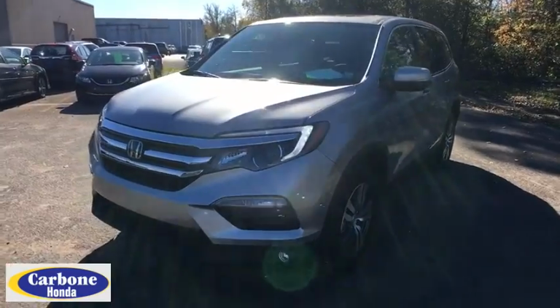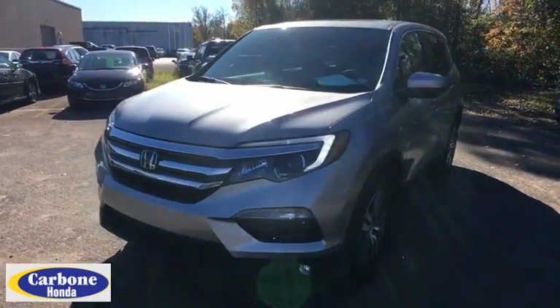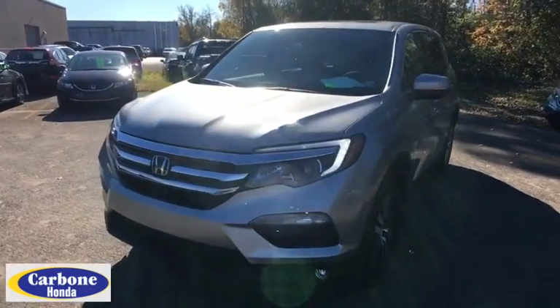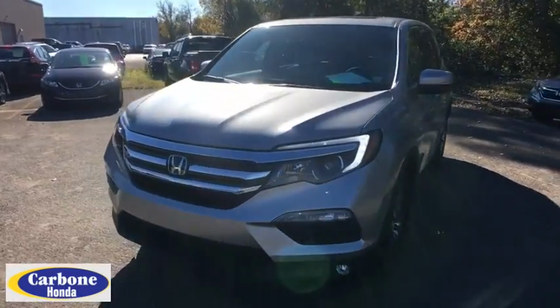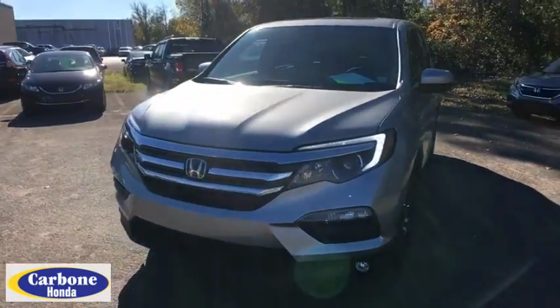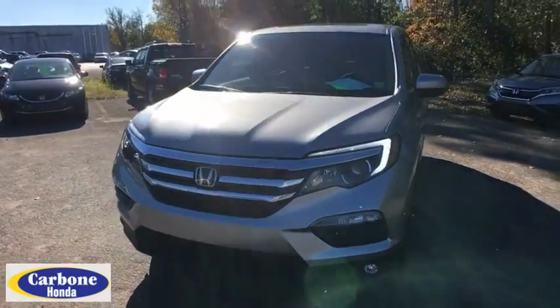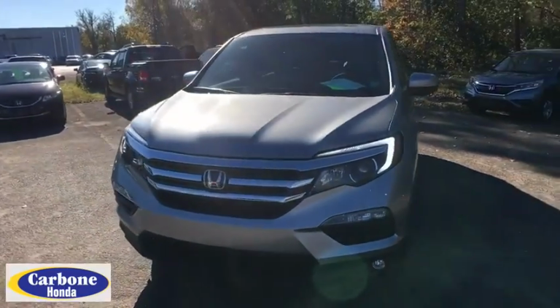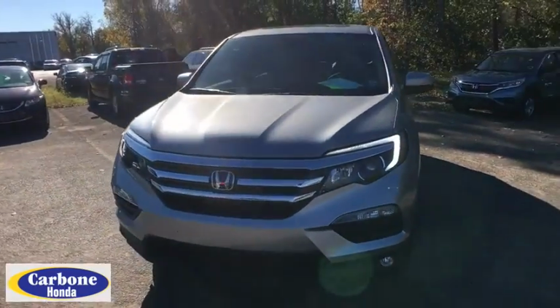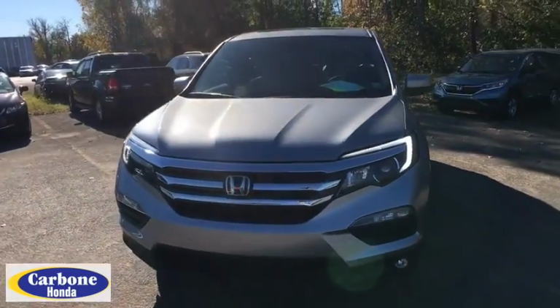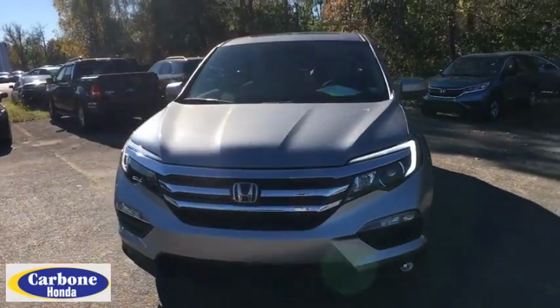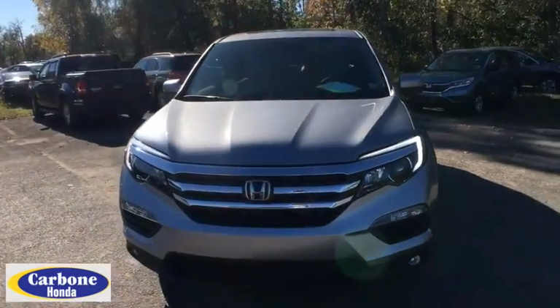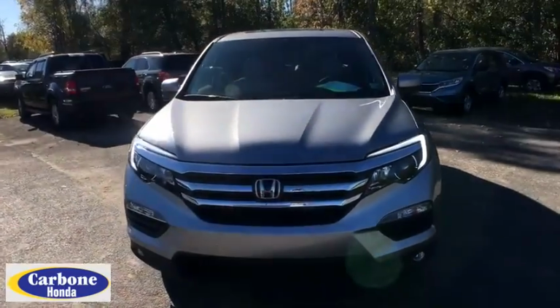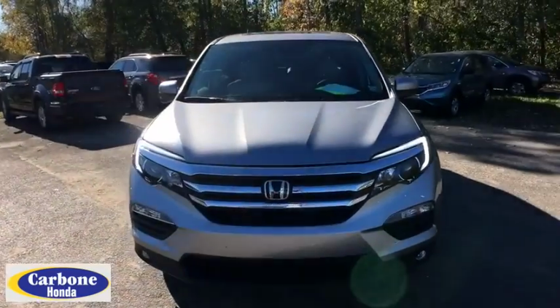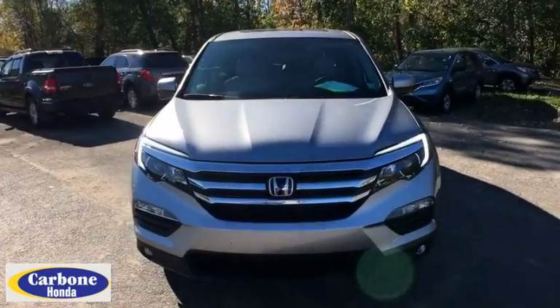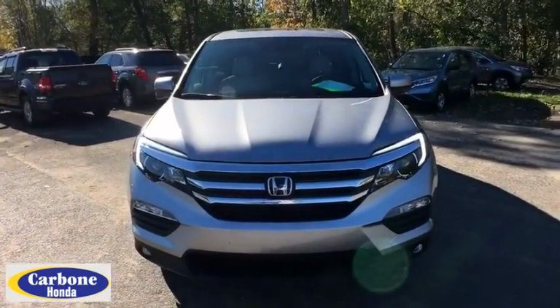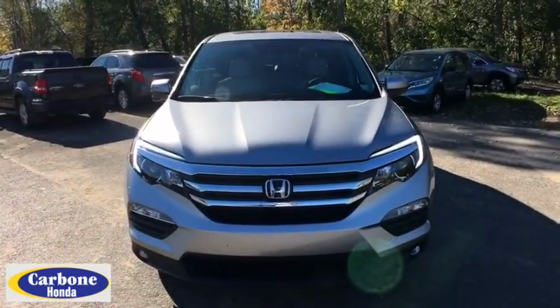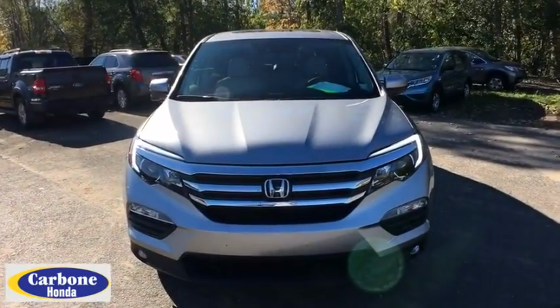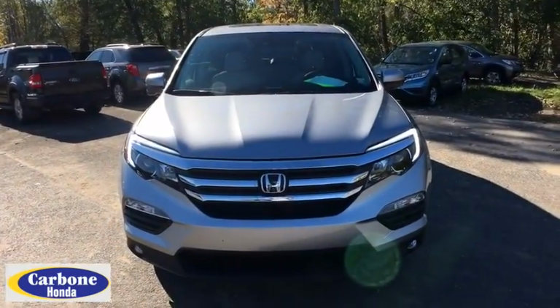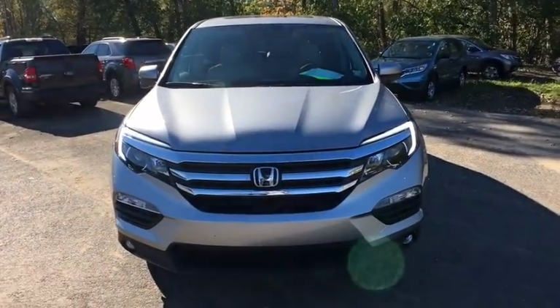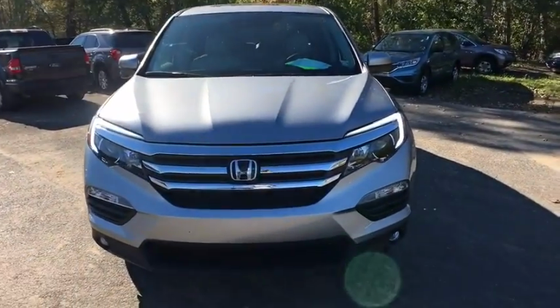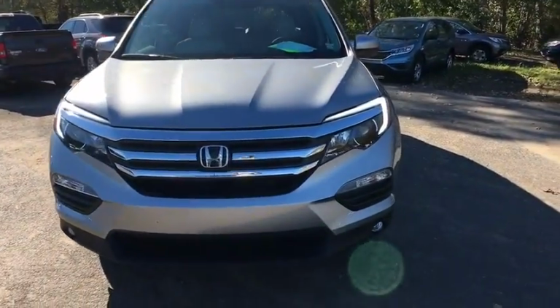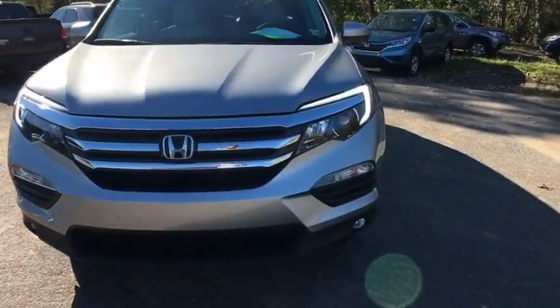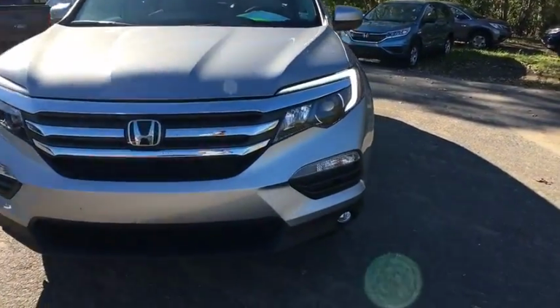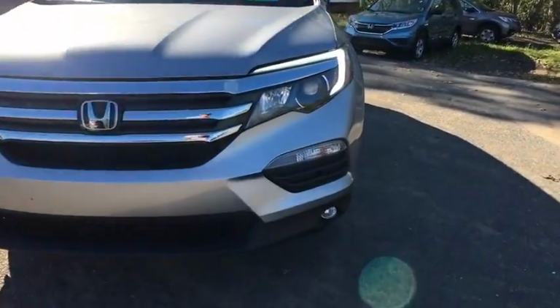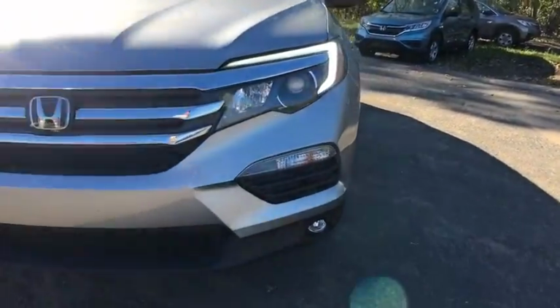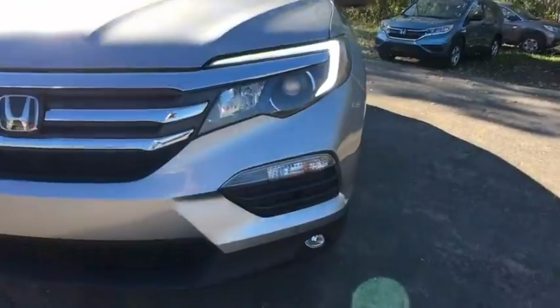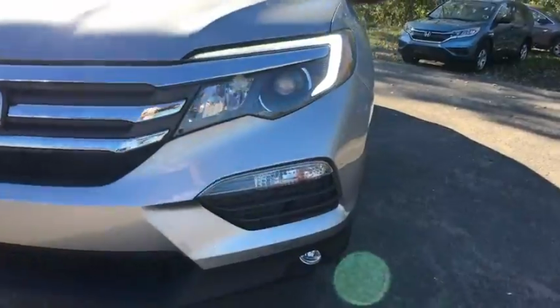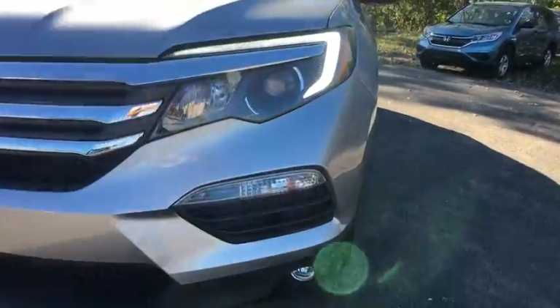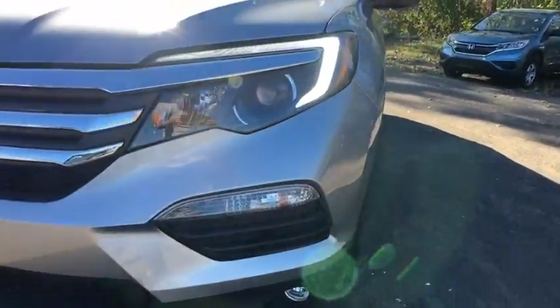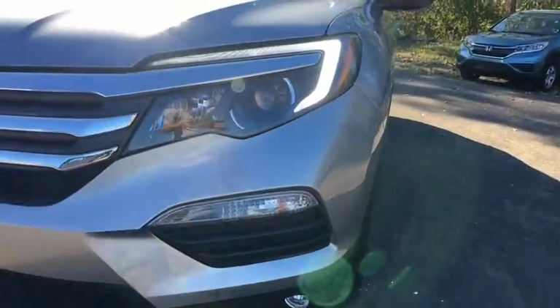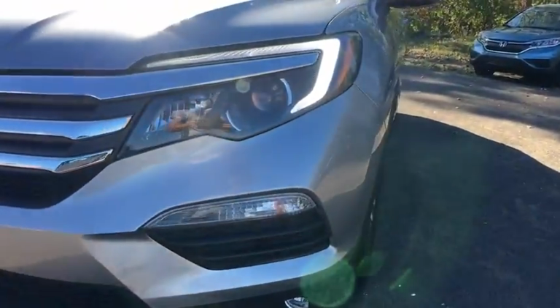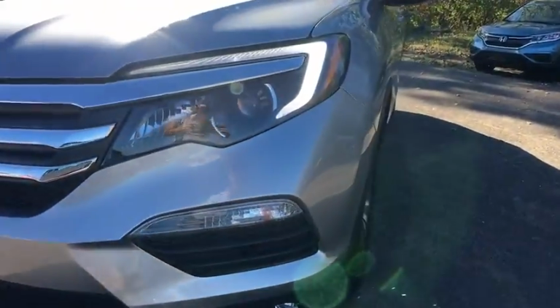Adjustable steering wheel. Keyless start. Four-wheel disc brakes. Cruise control. Floor mats. Come take a test drive today.